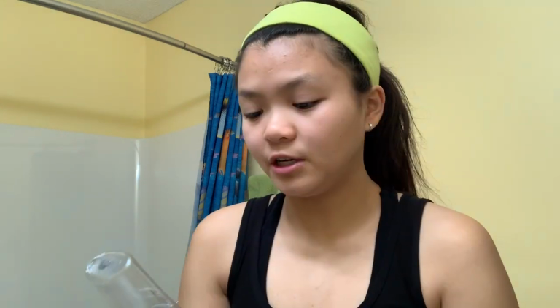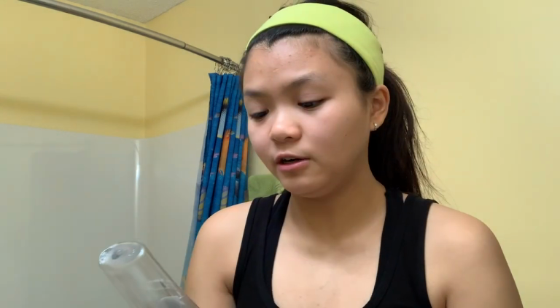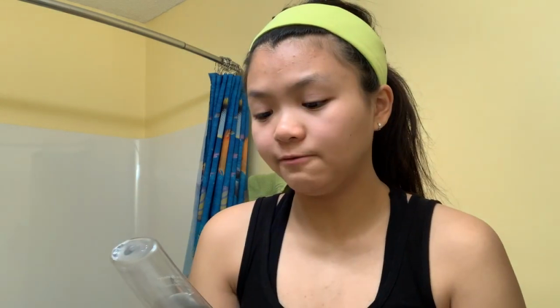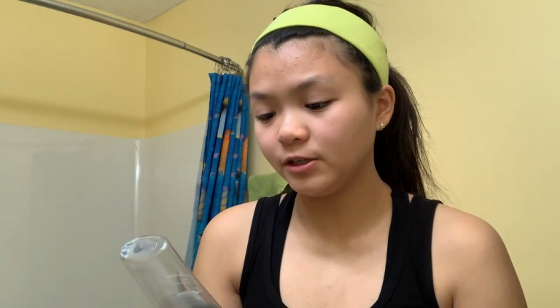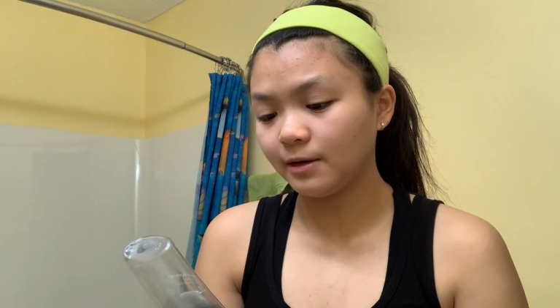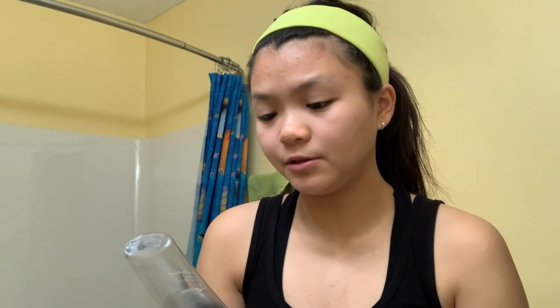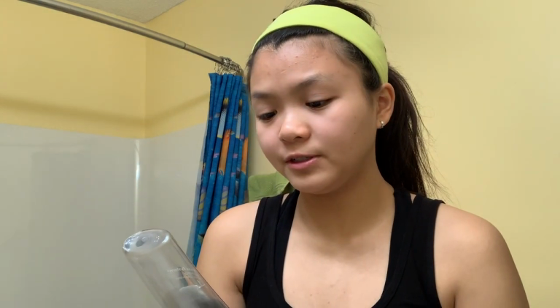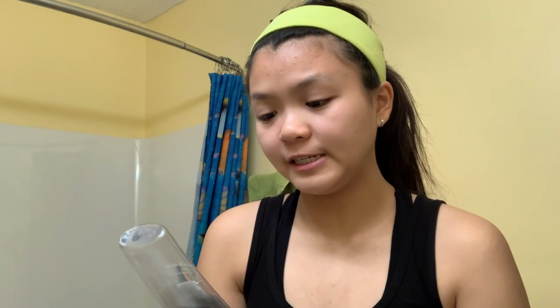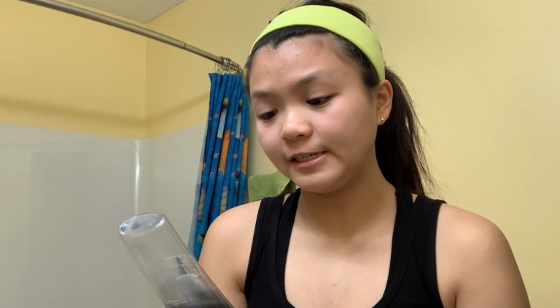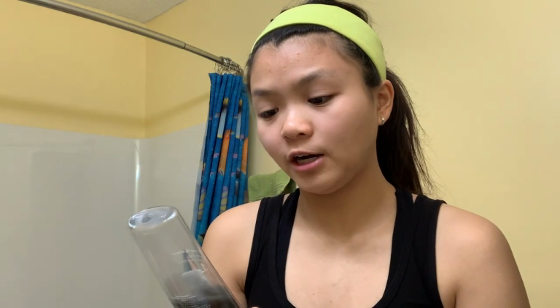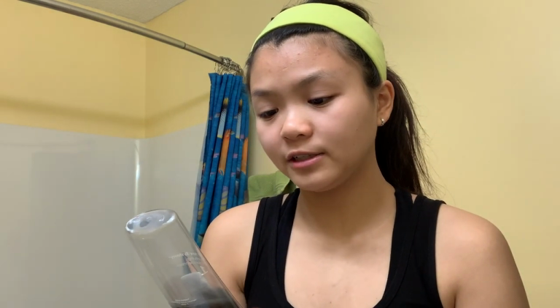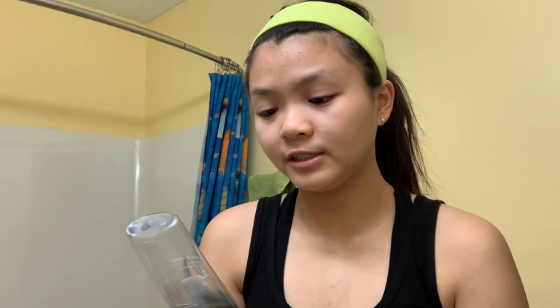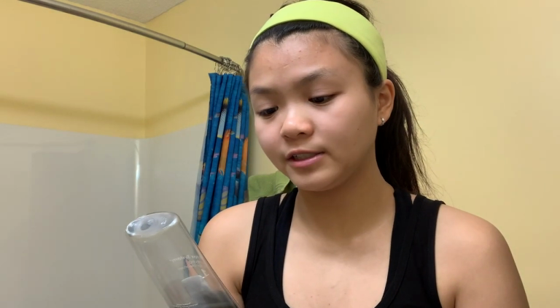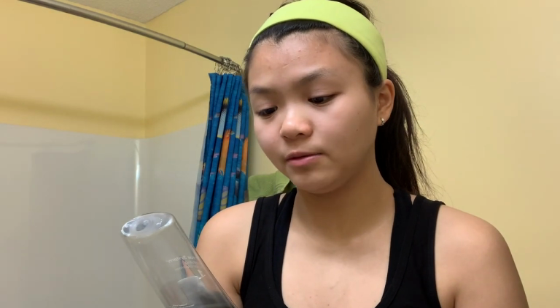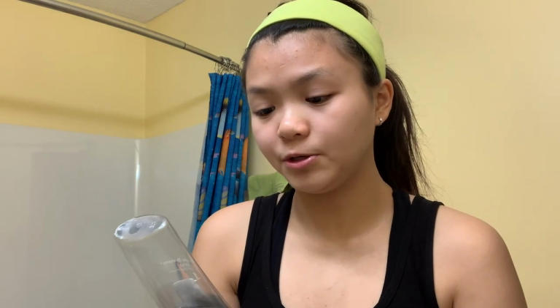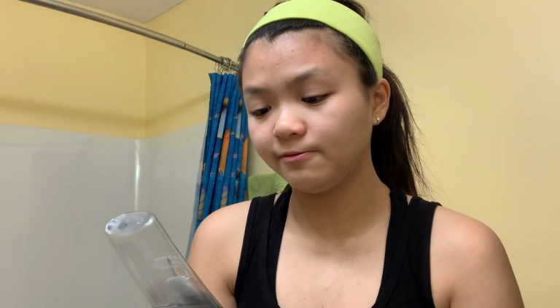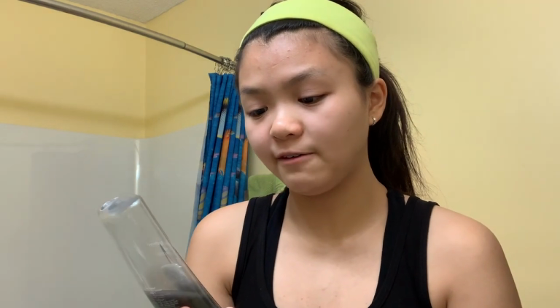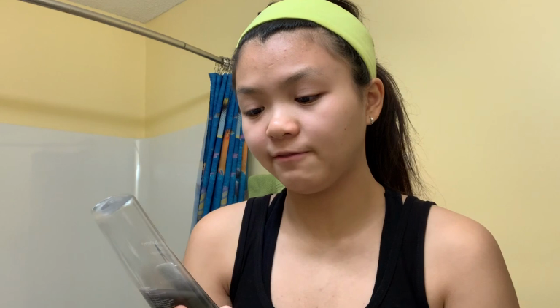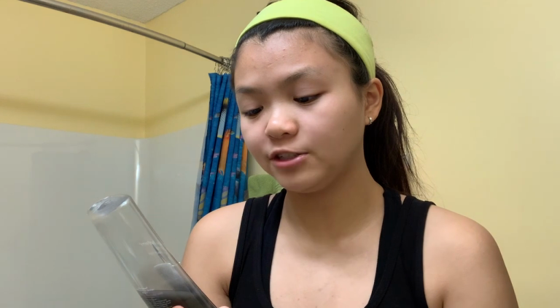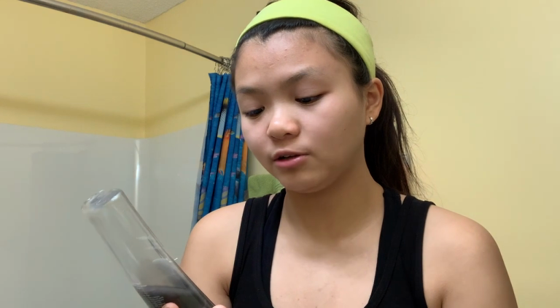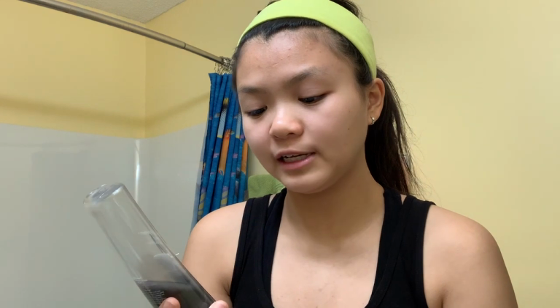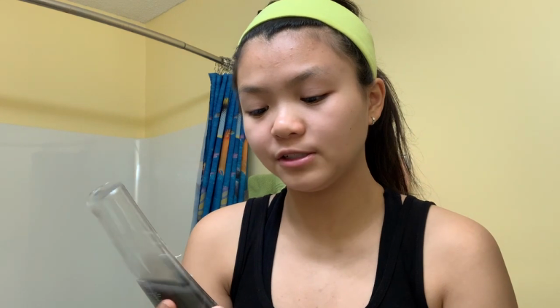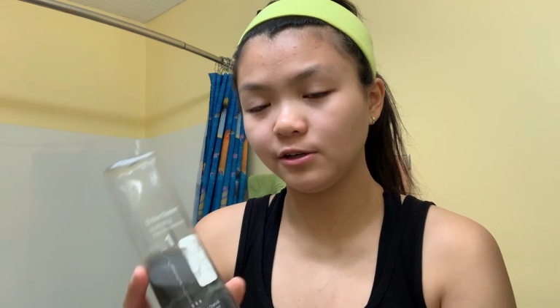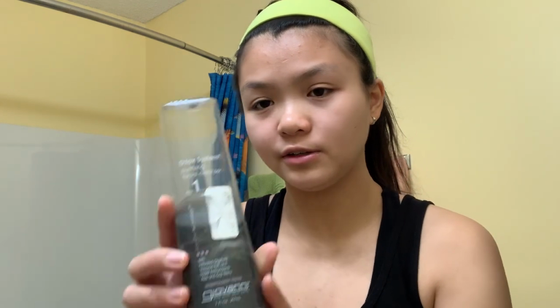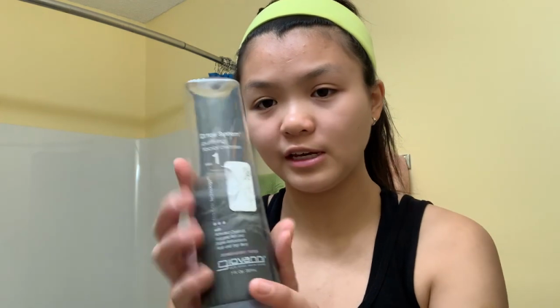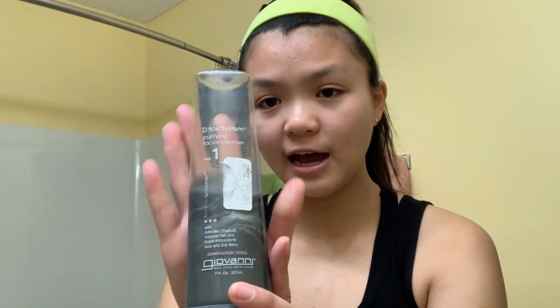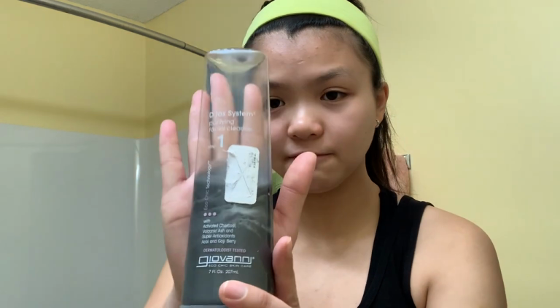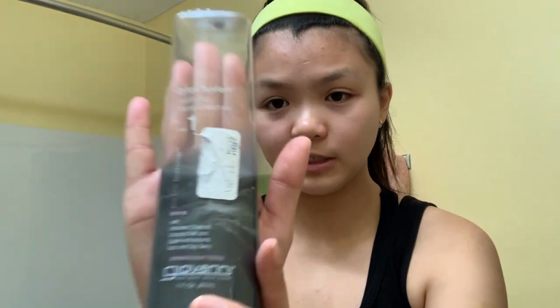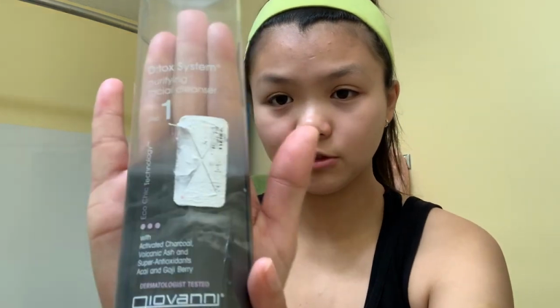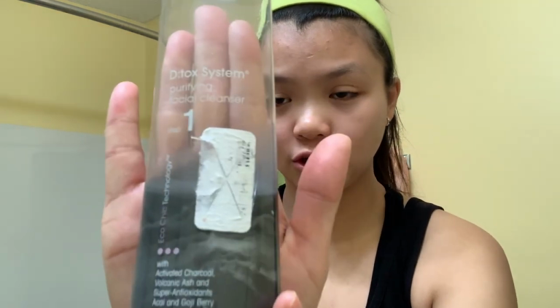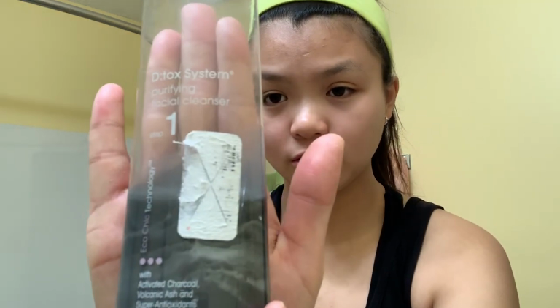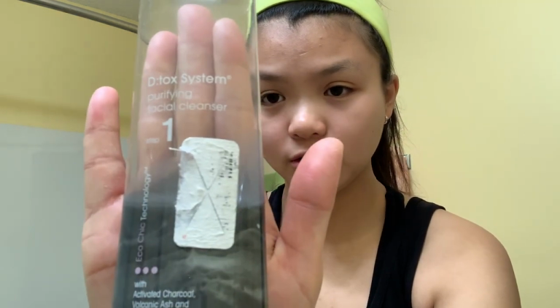So first I'm gonna use the Detox System Purified Facial Cleanser — the Active Charcoal.